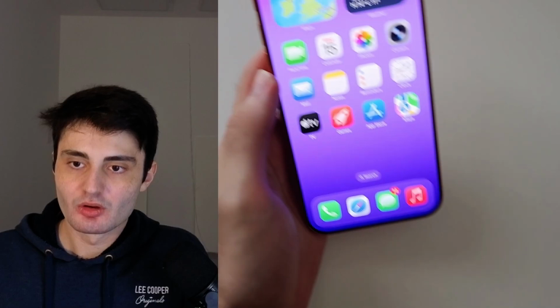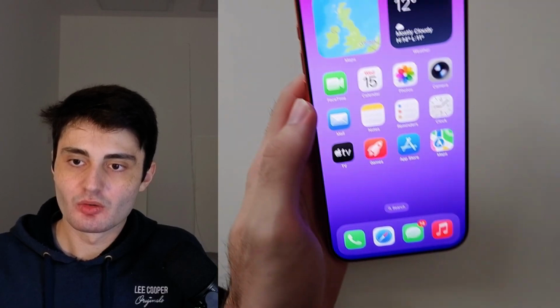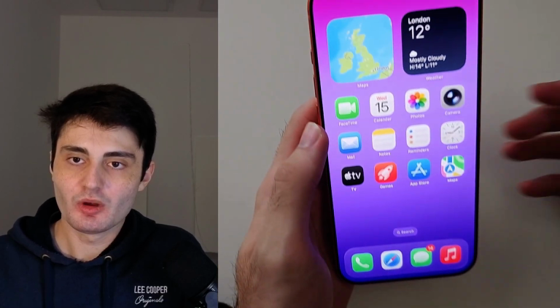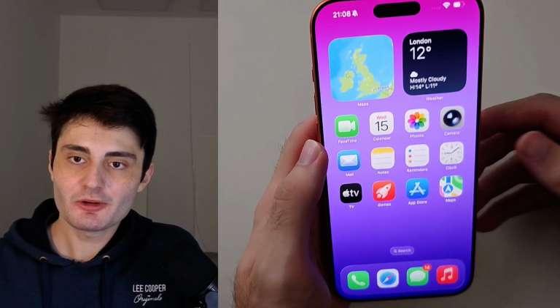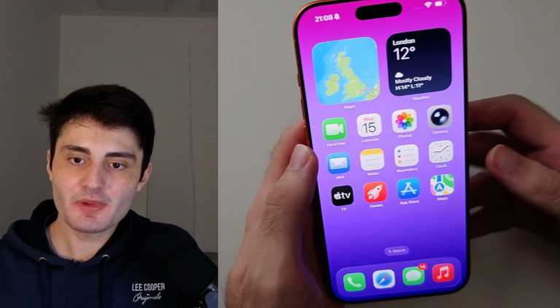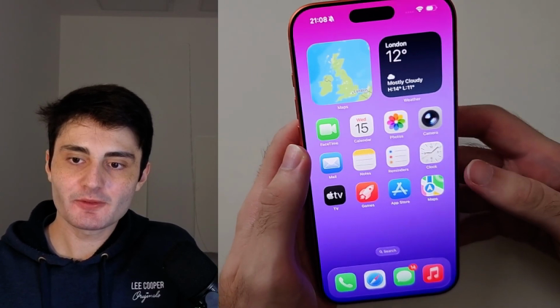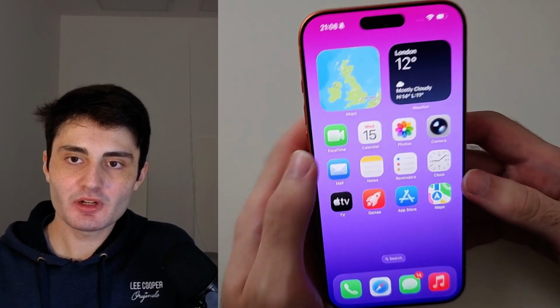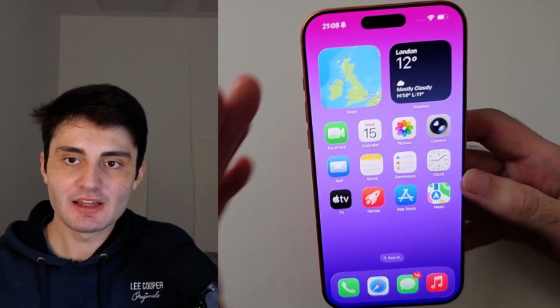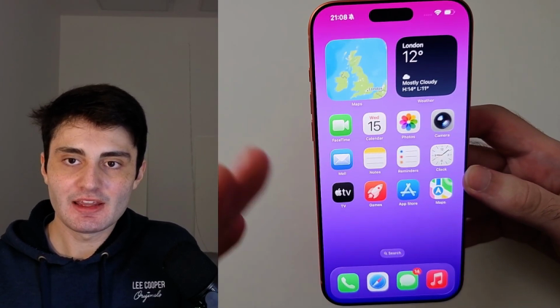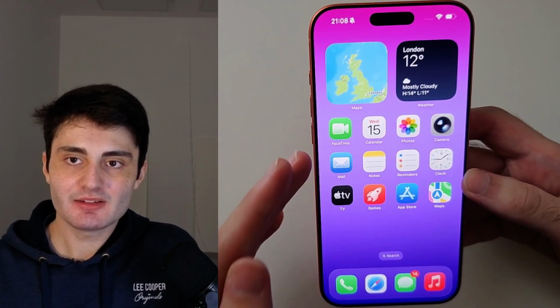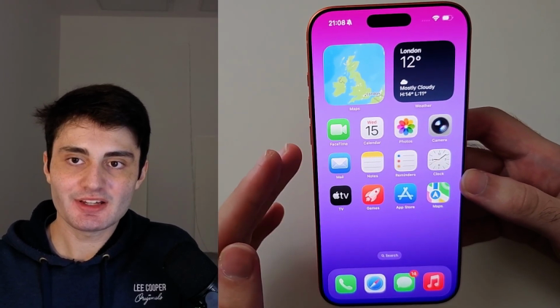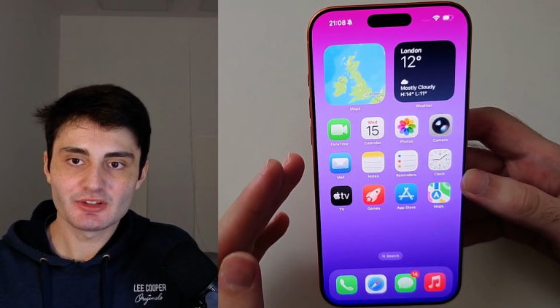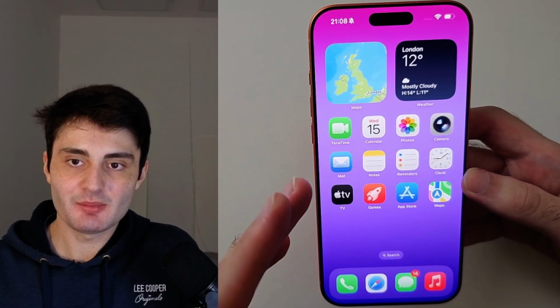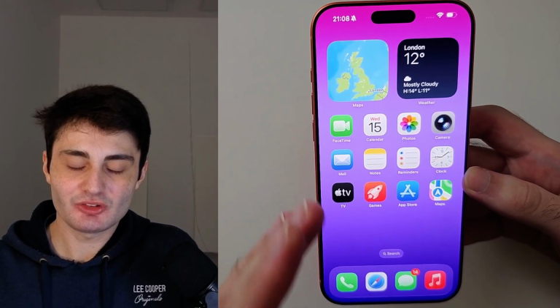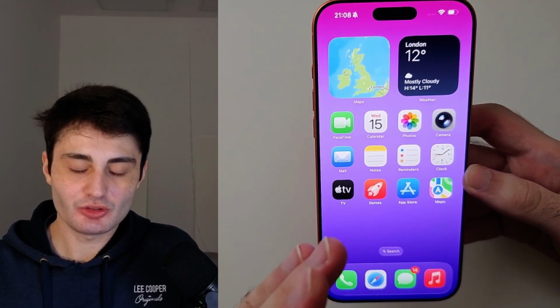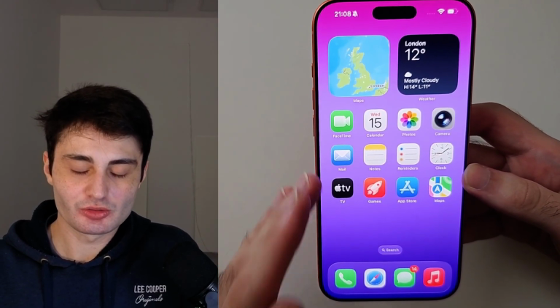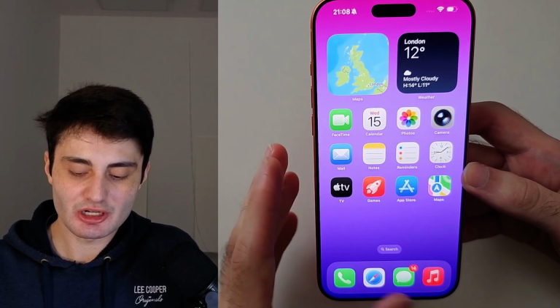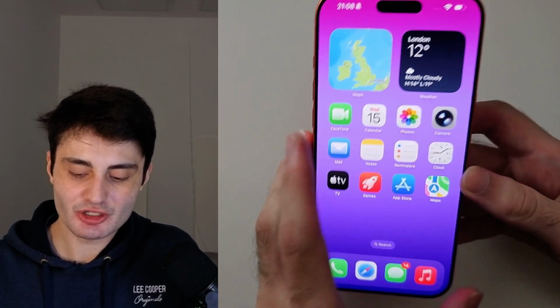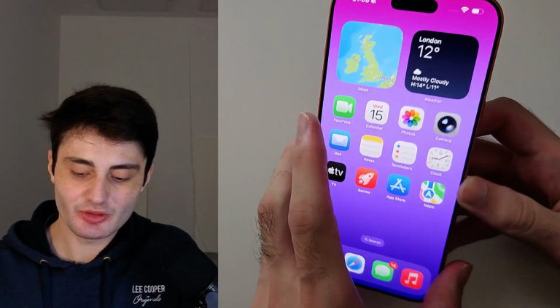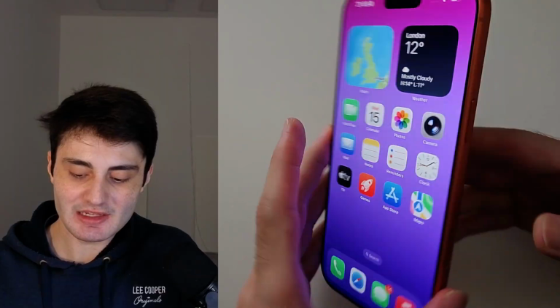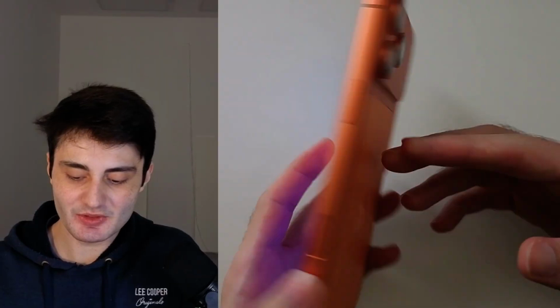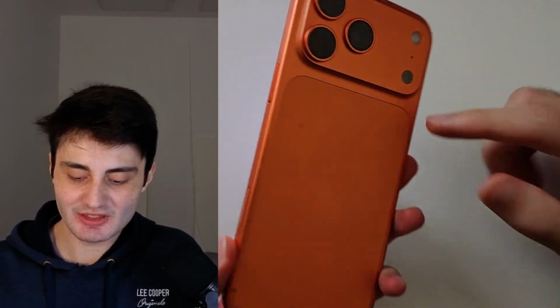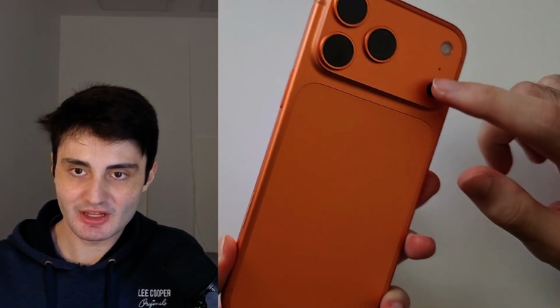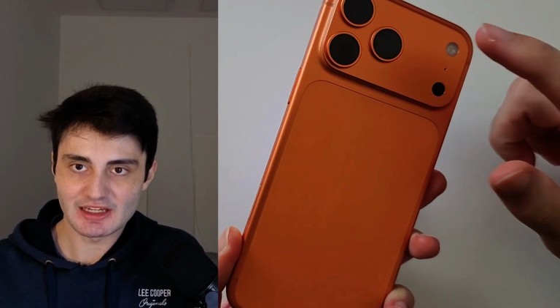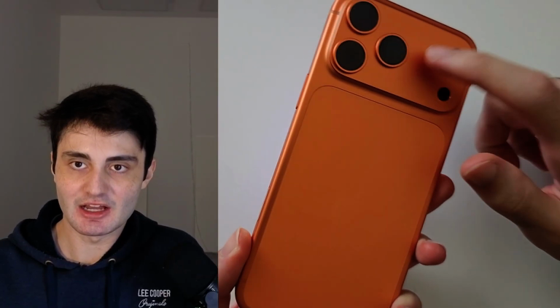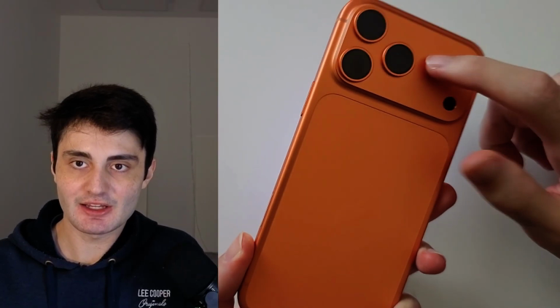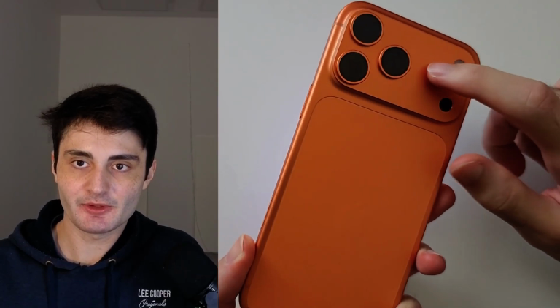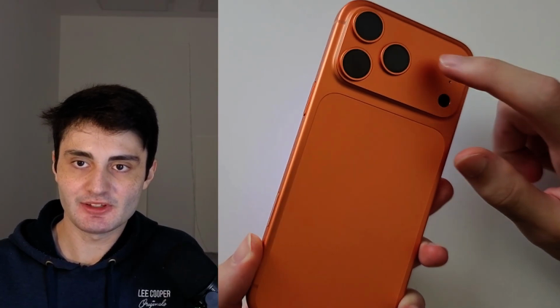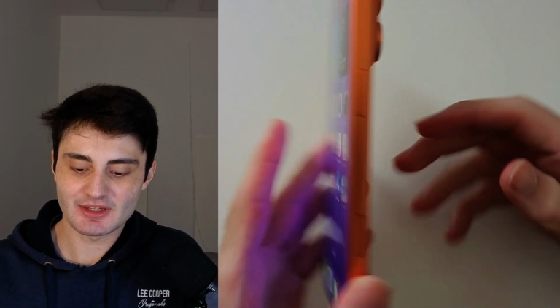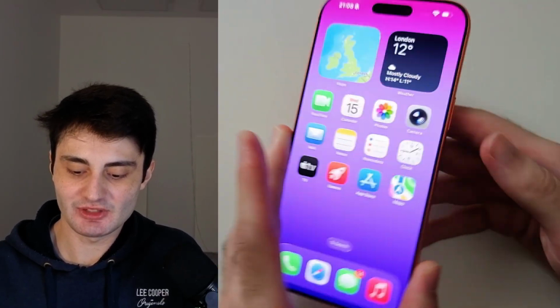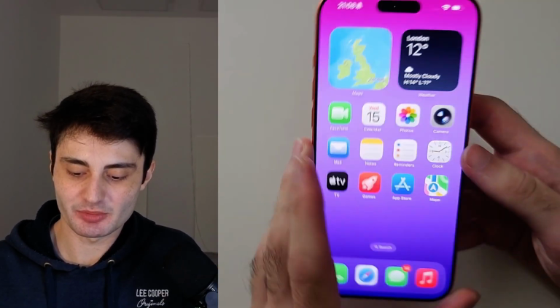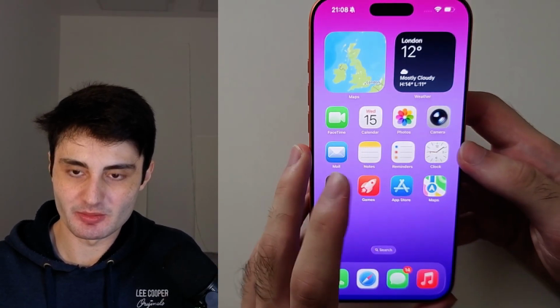Welcome everyone. Here is how to limit your charging to 80% in iPhone 17 Pro Max.